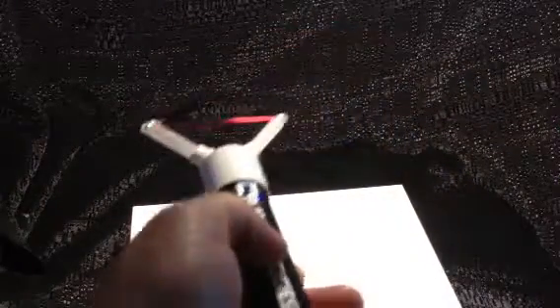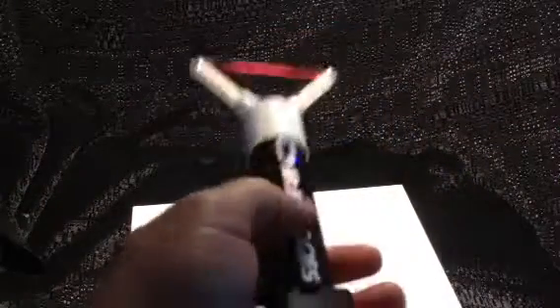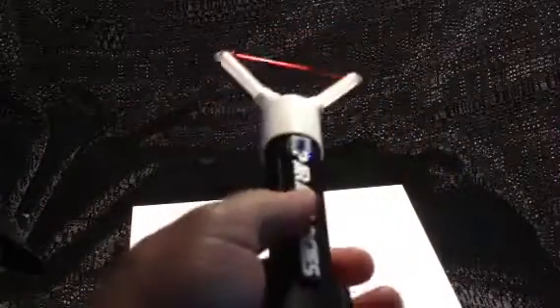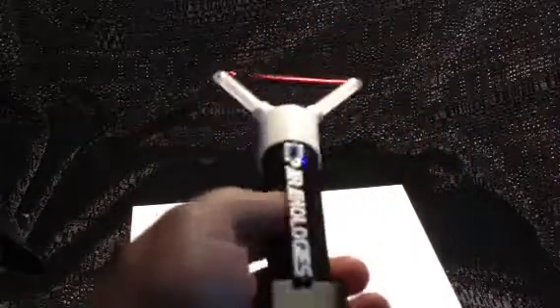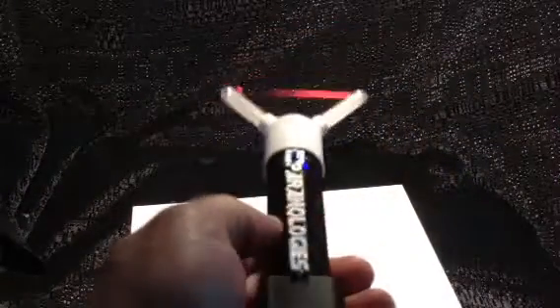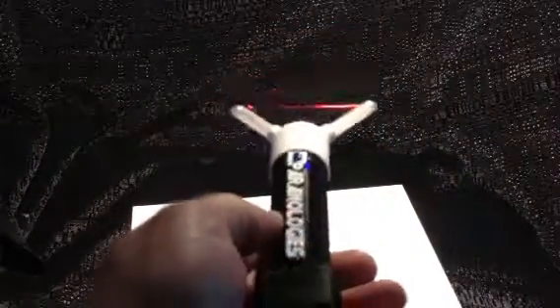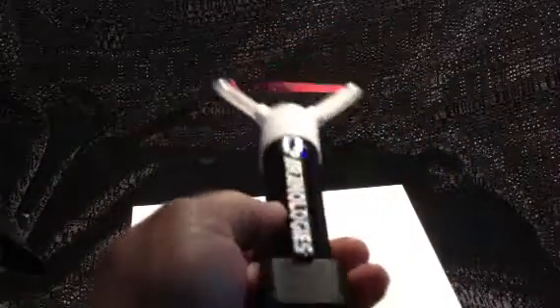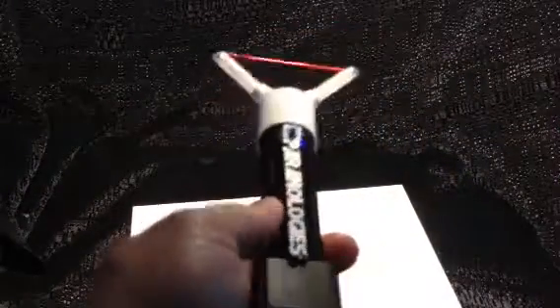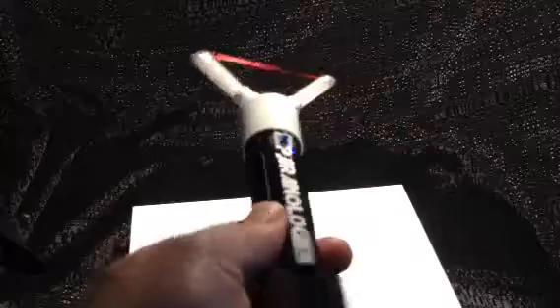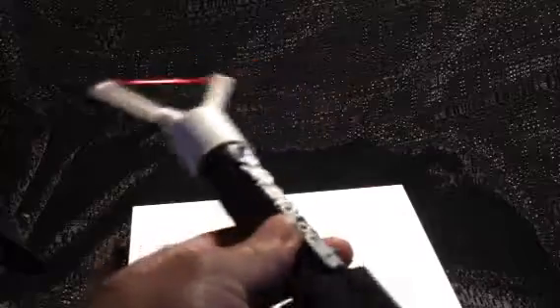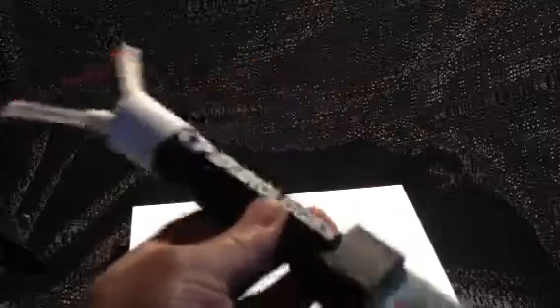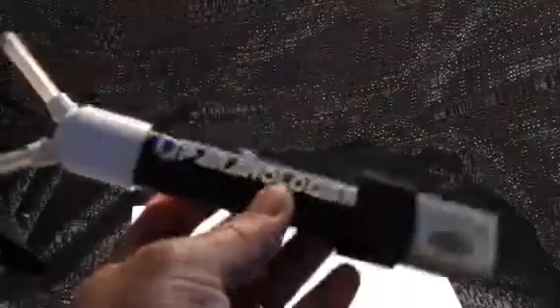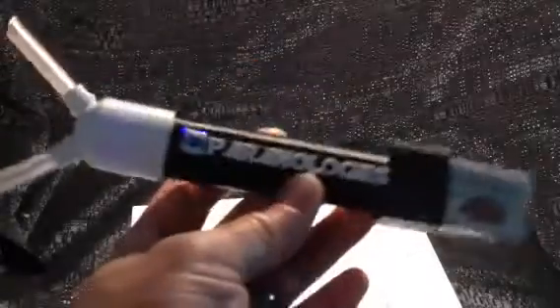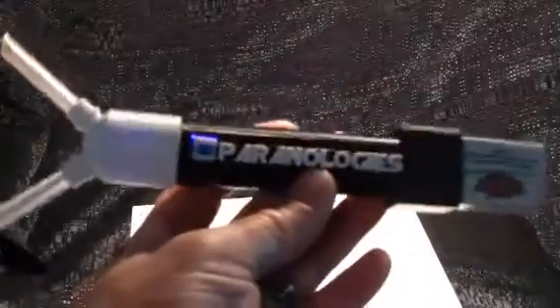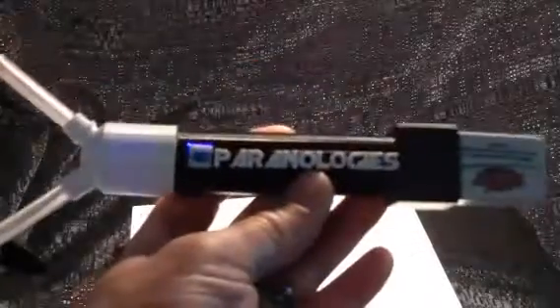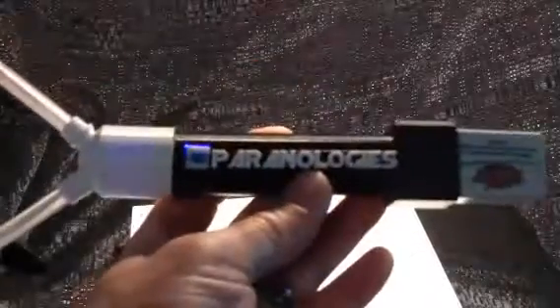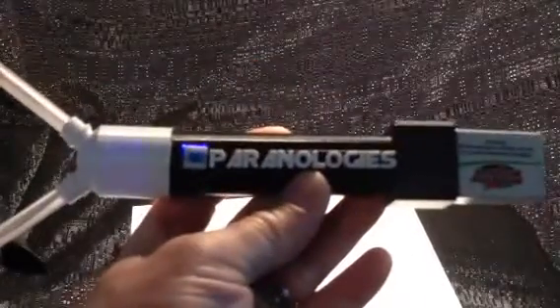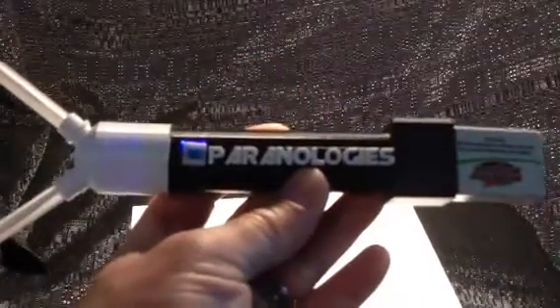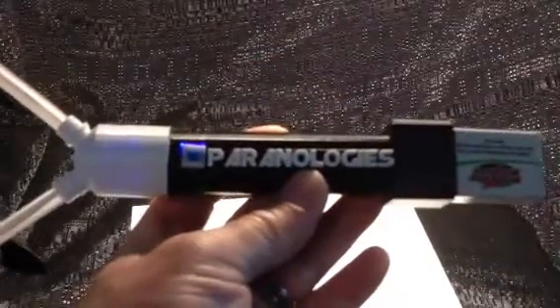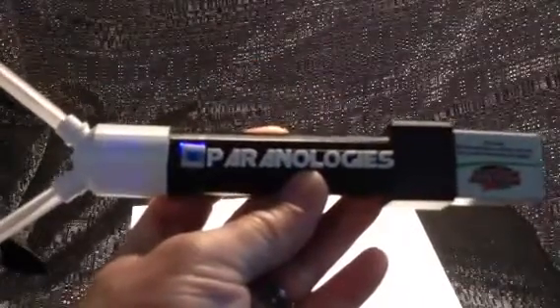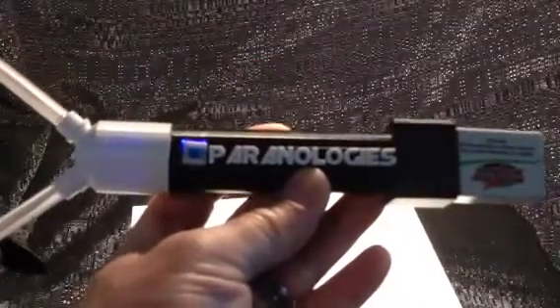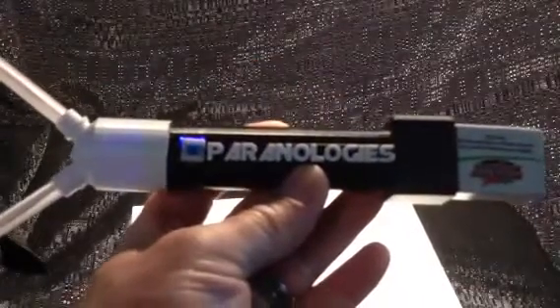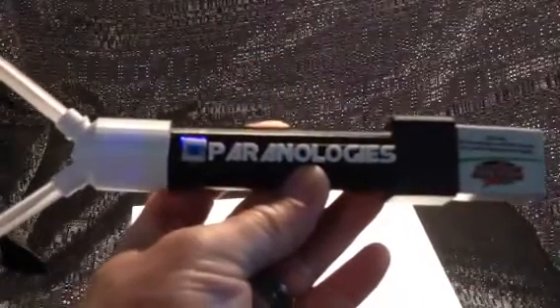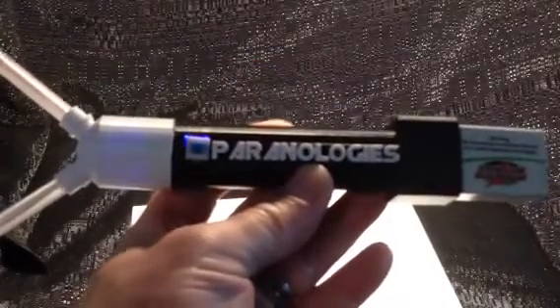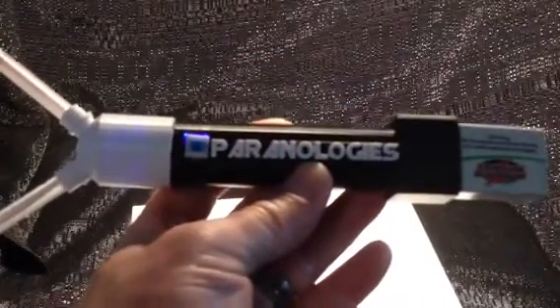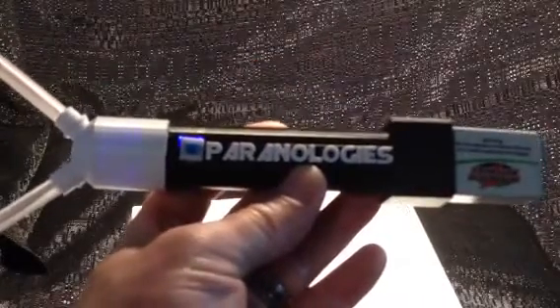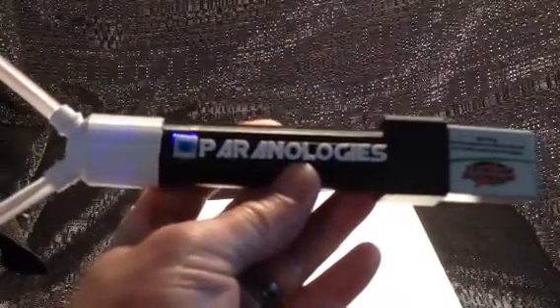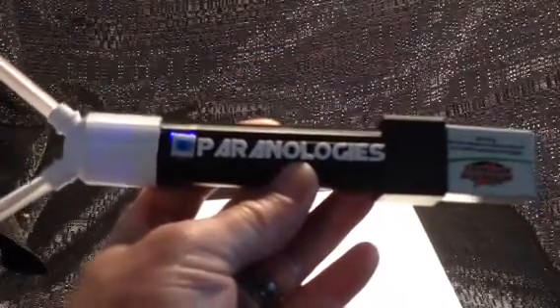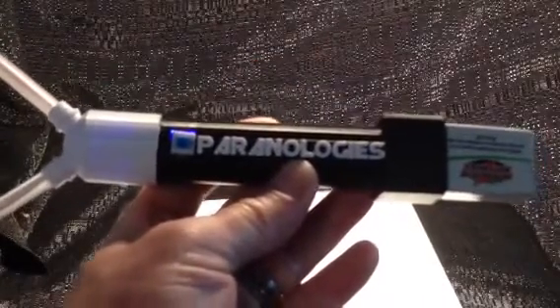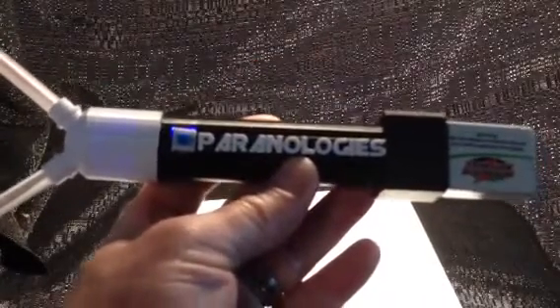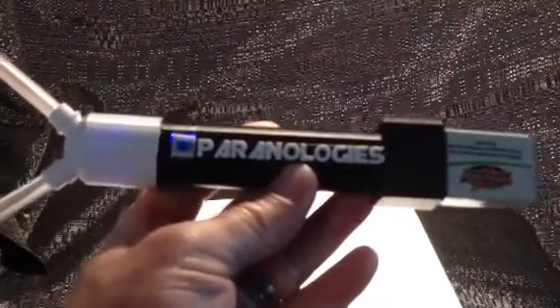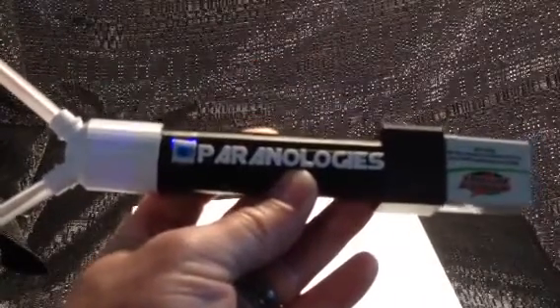You can get this meter at Paranologies.com — just type in Electroscope.